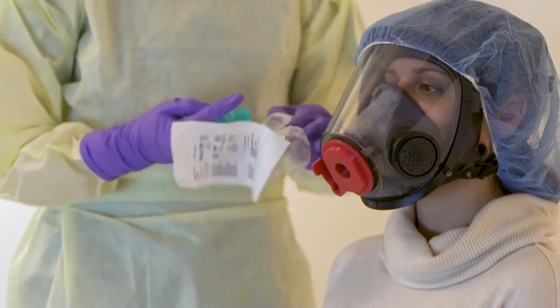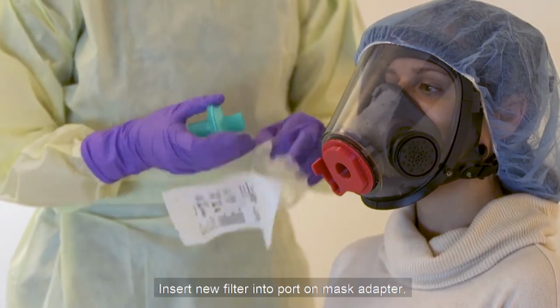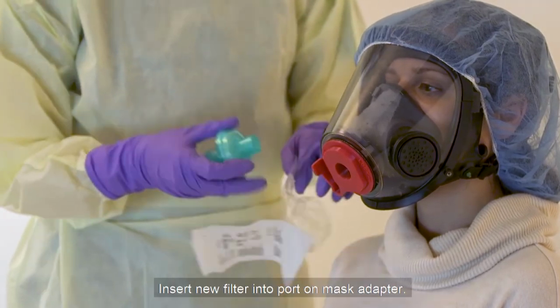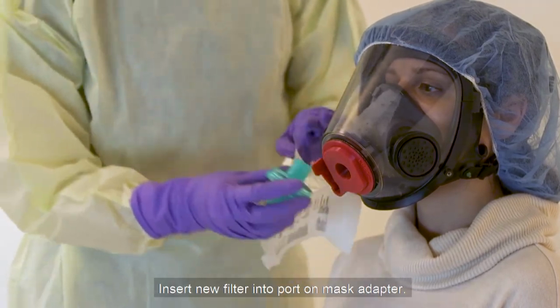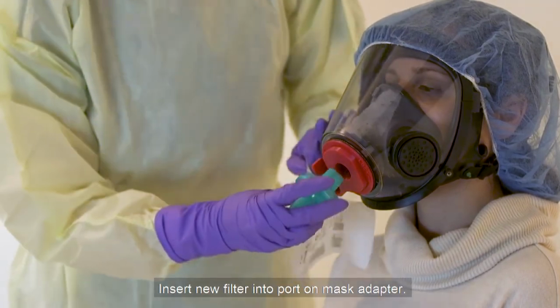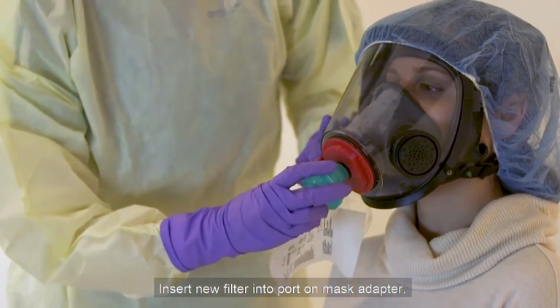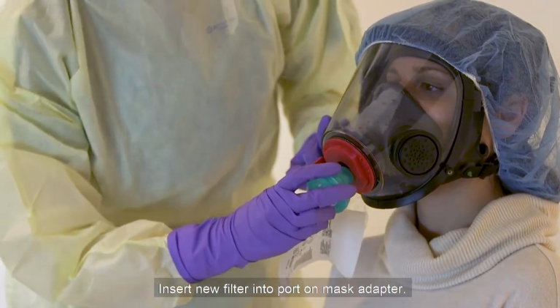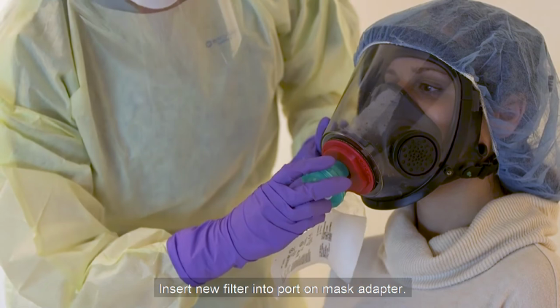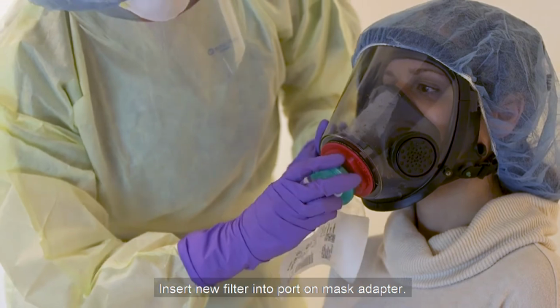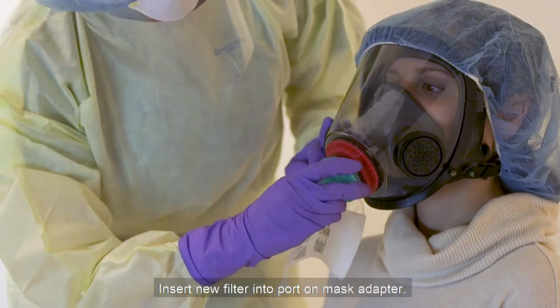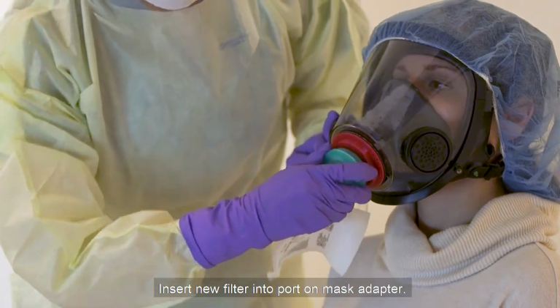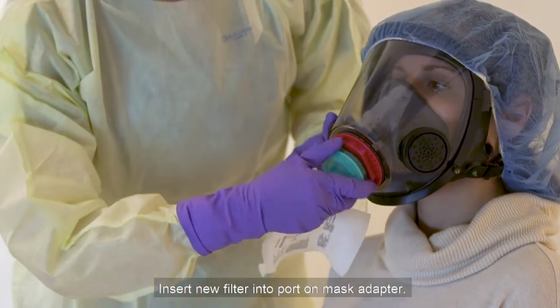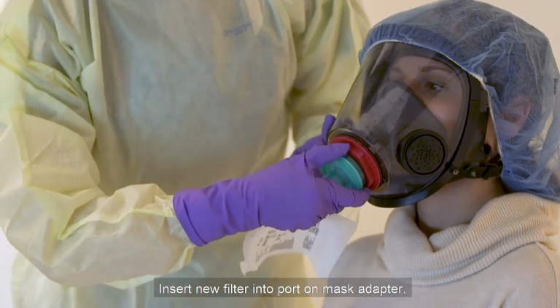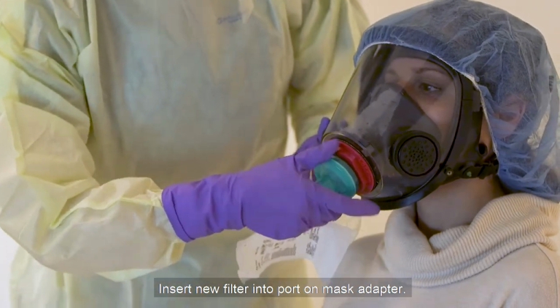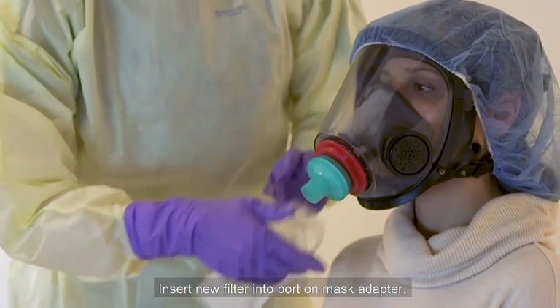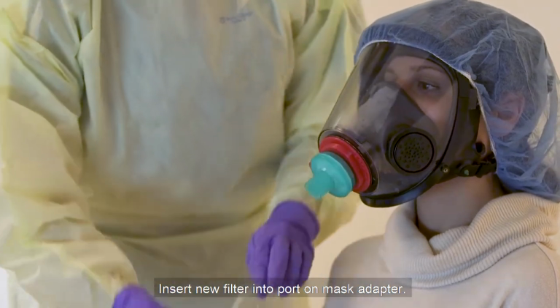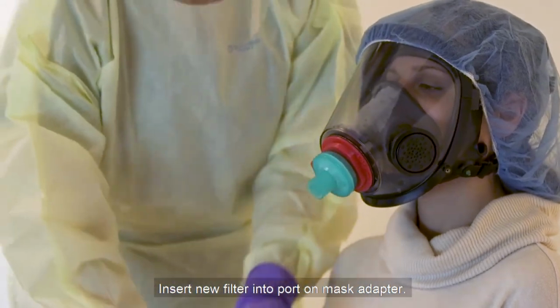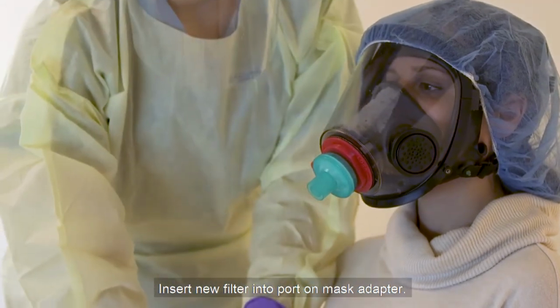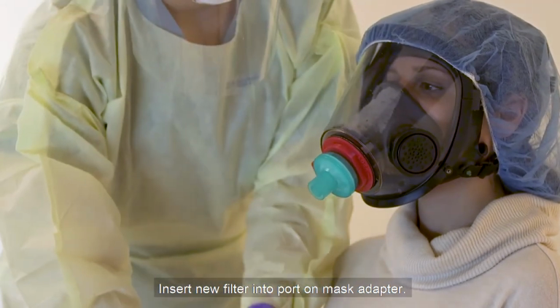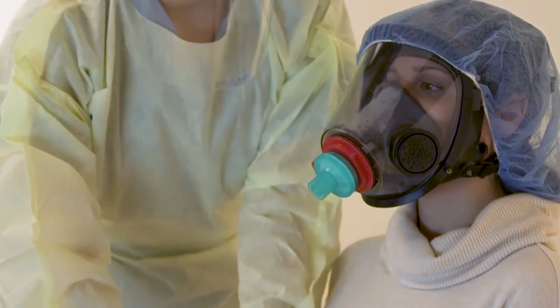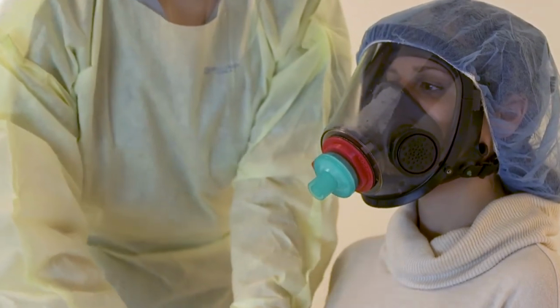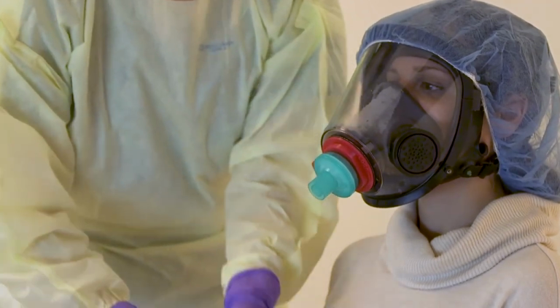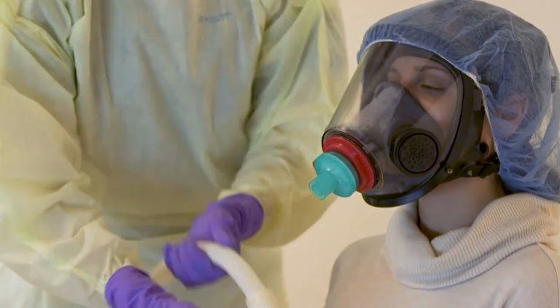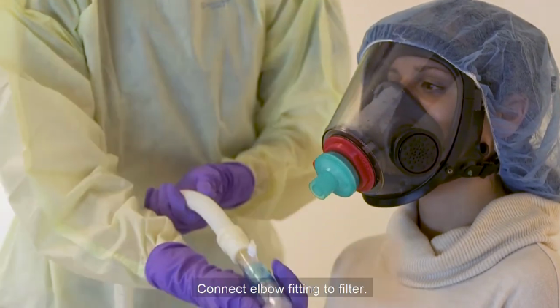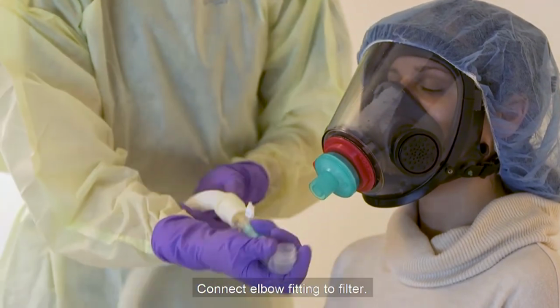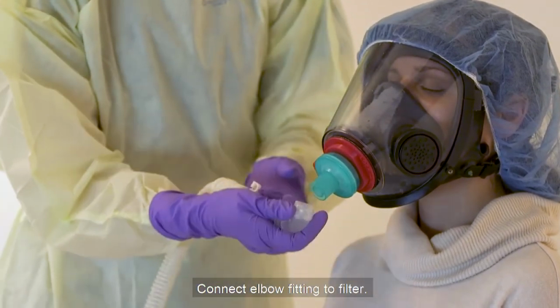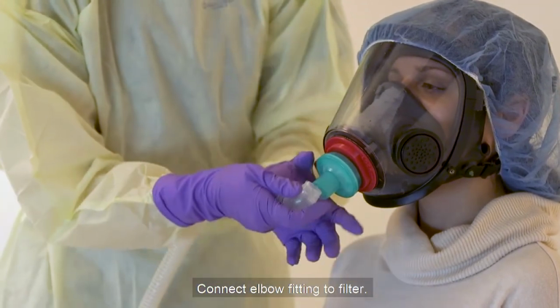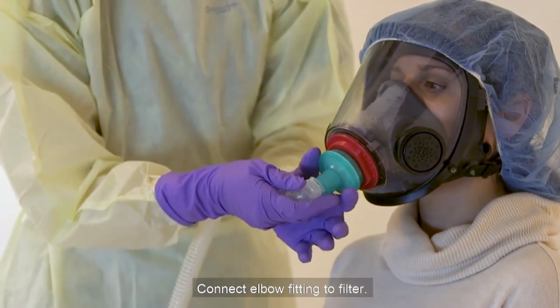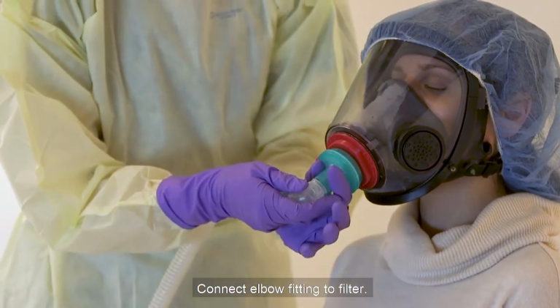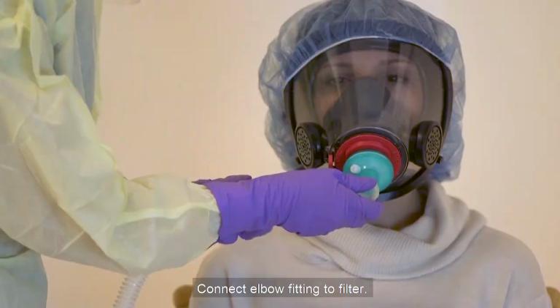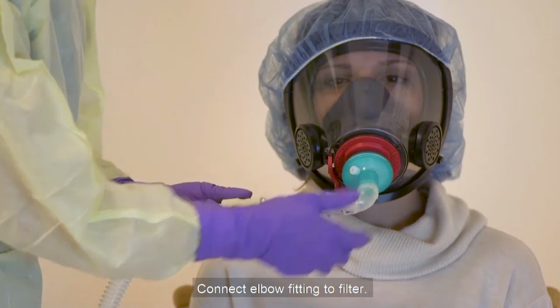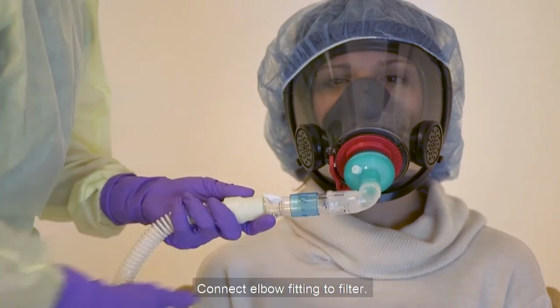Insert a new filter into the port on the mask adapter. Connect the elbow fitting to the filter.